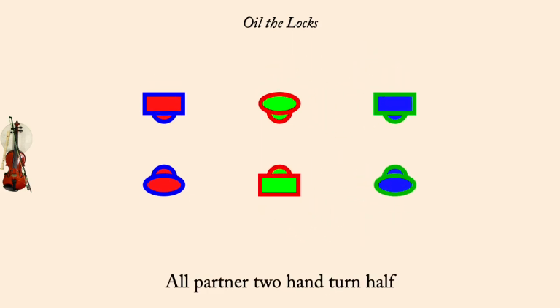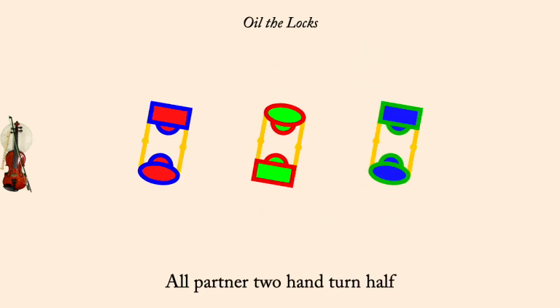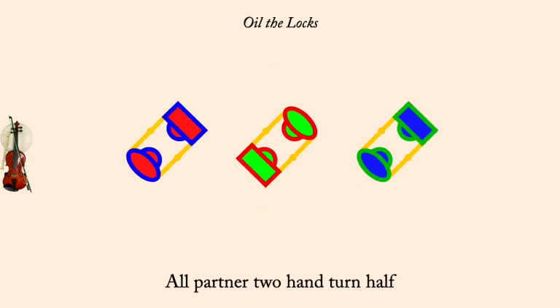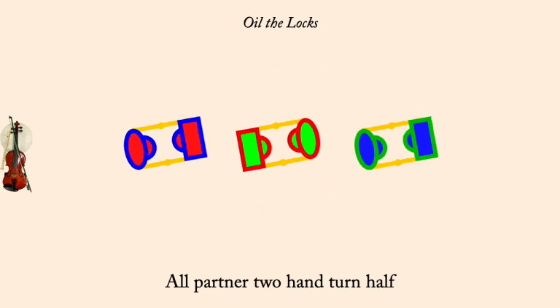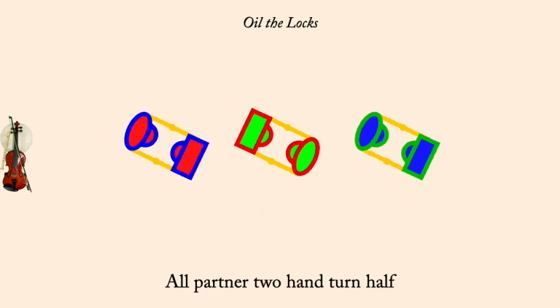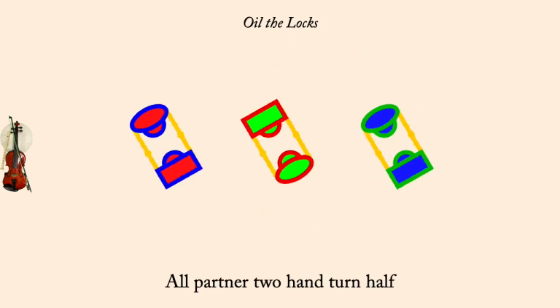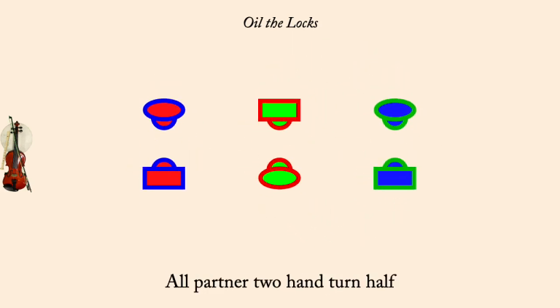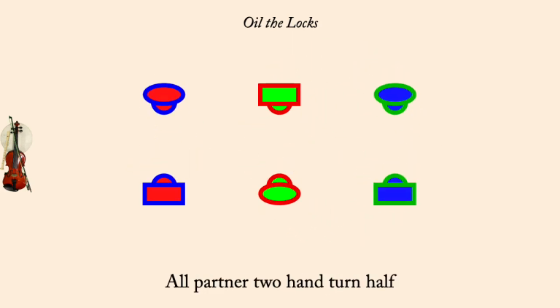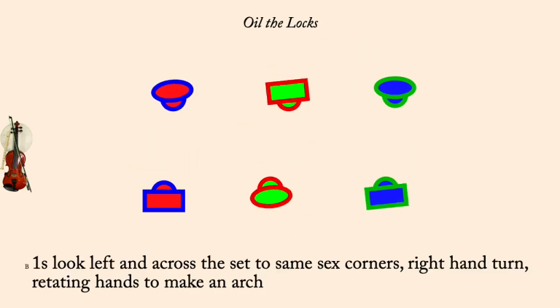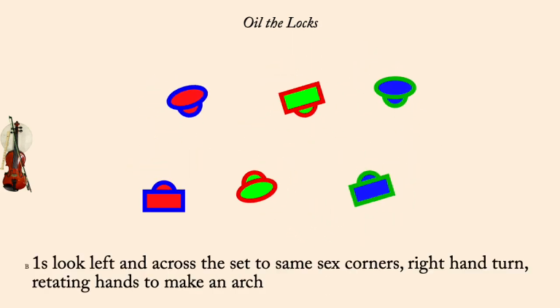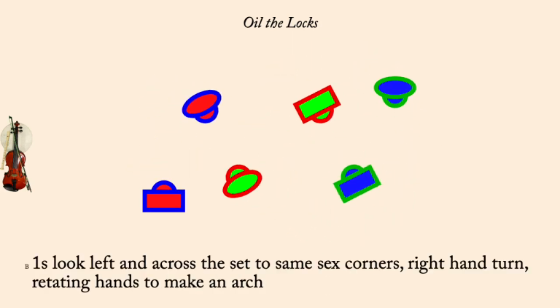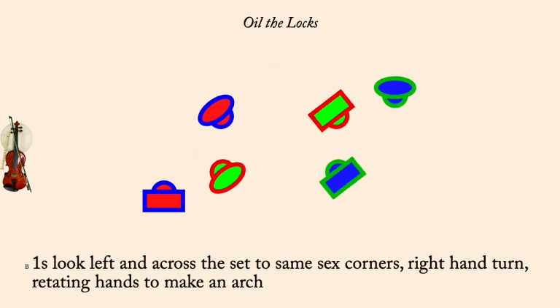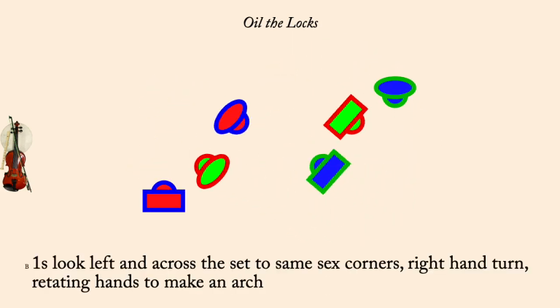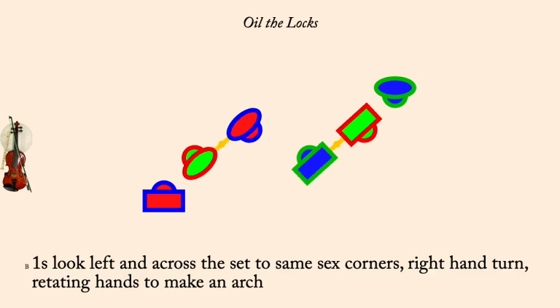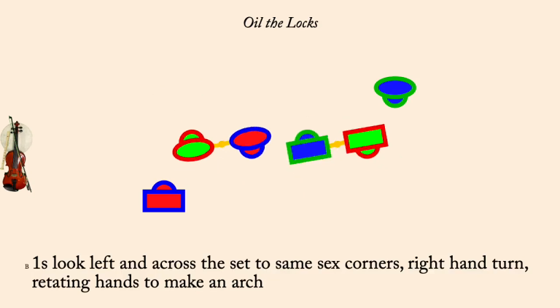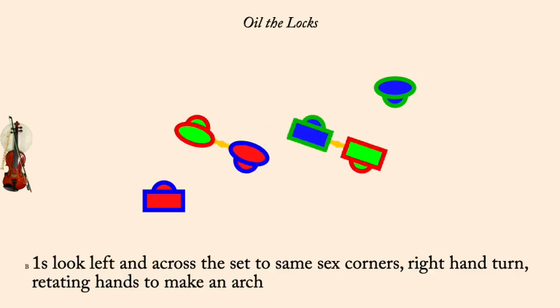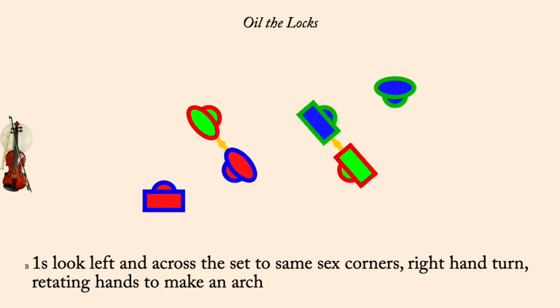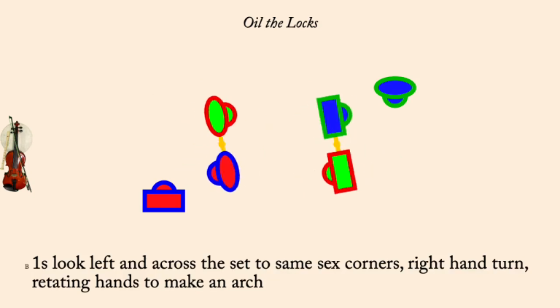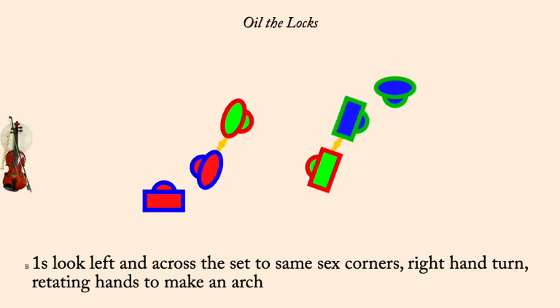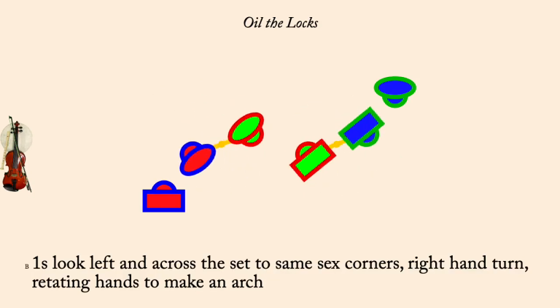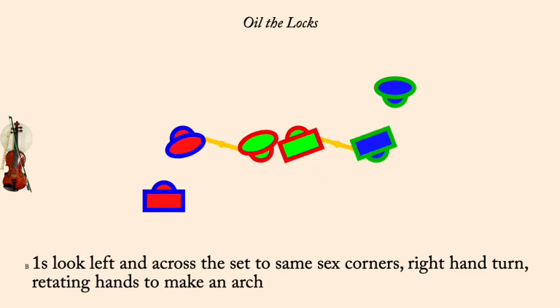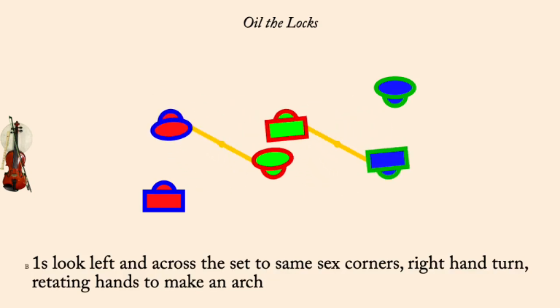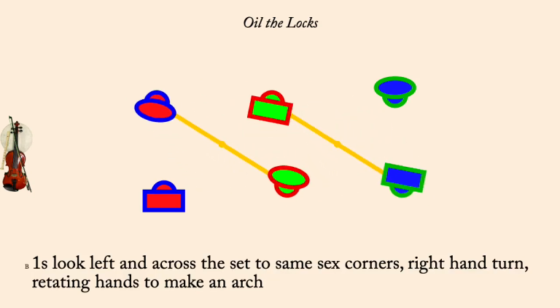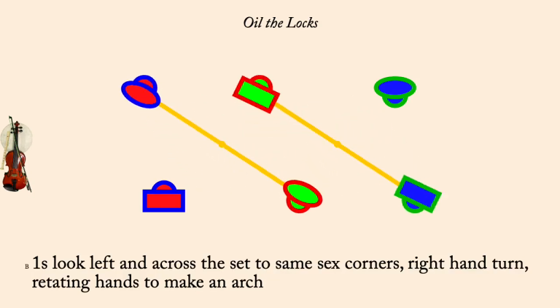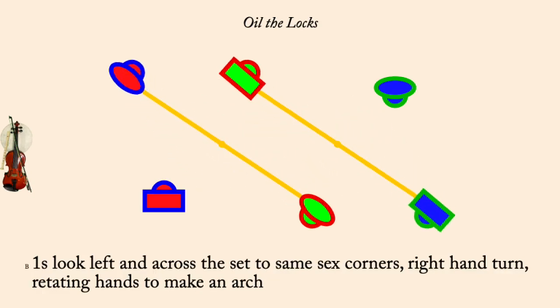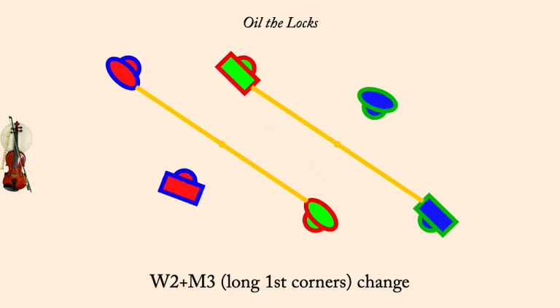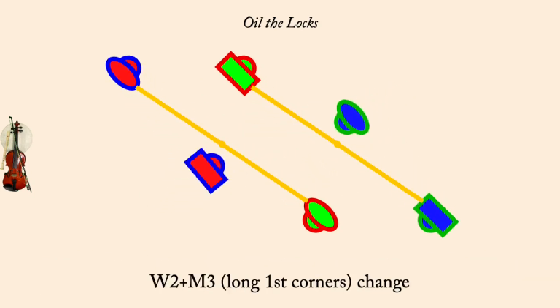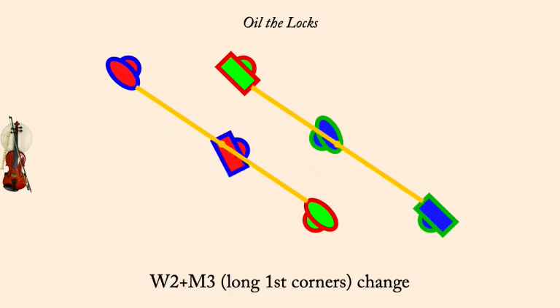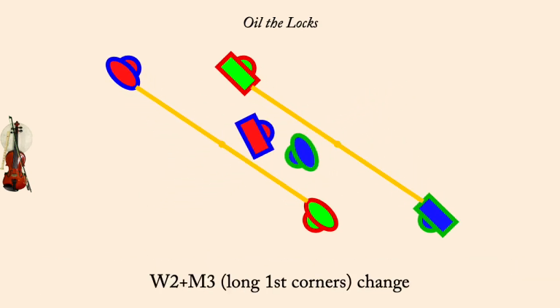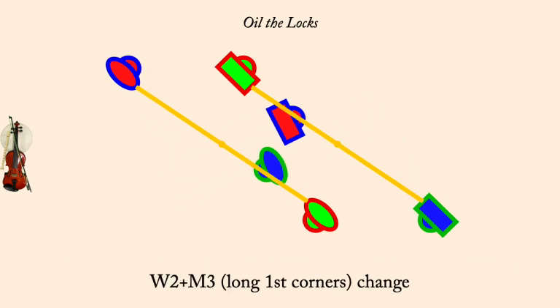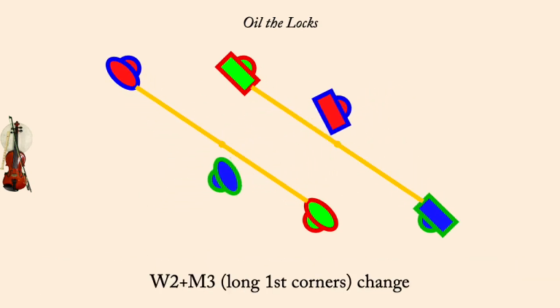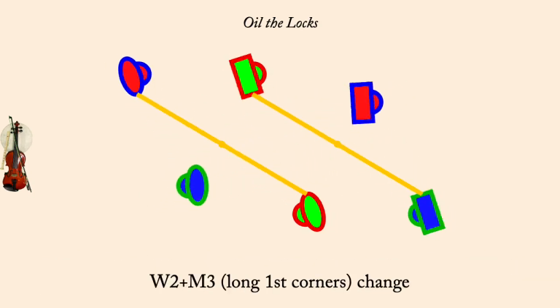Ones and left corners, right turn, keep hands. Long first corners, change. Long second corners, change.